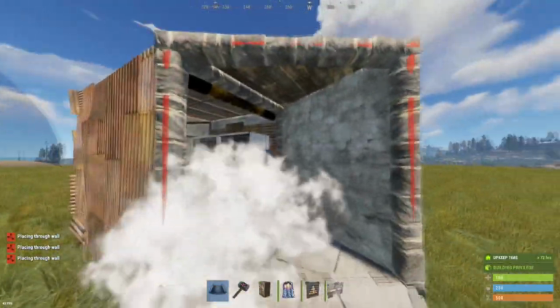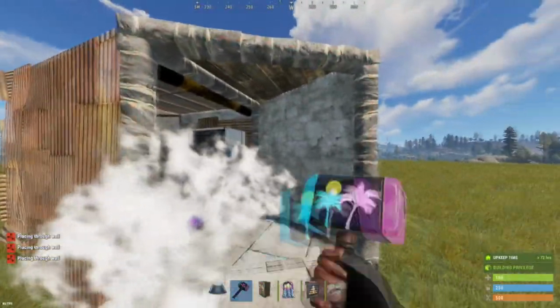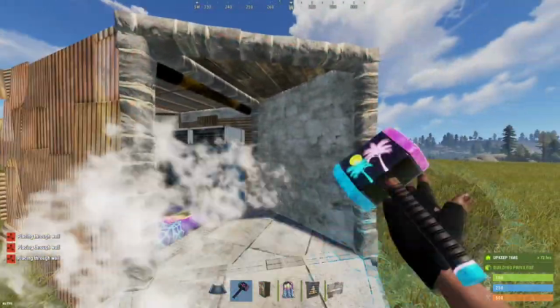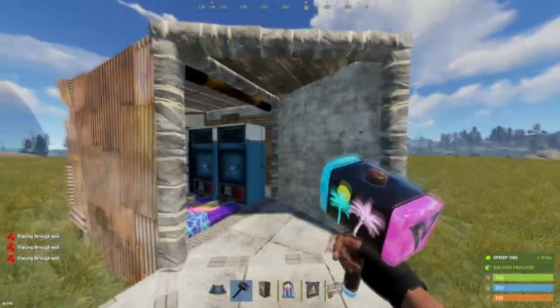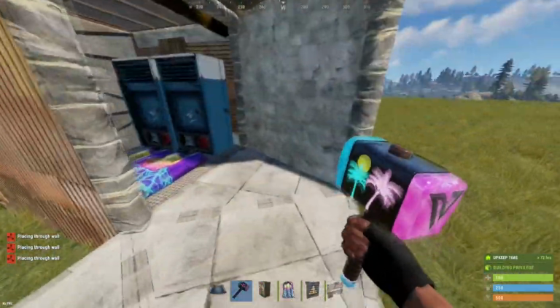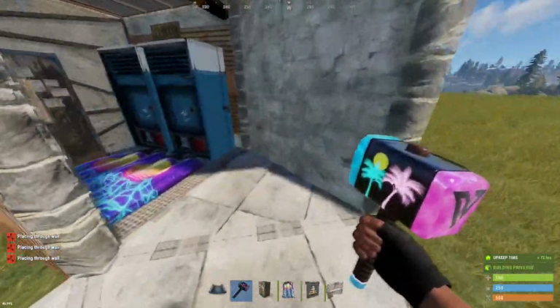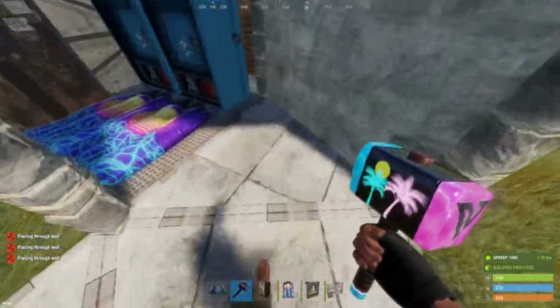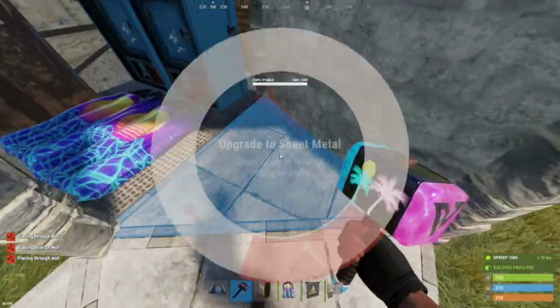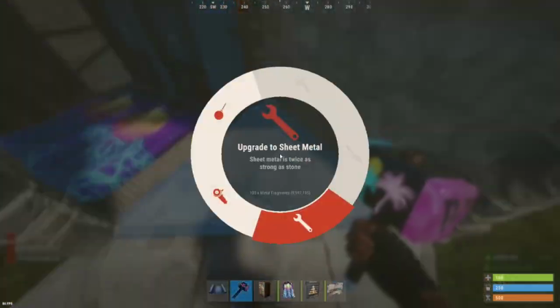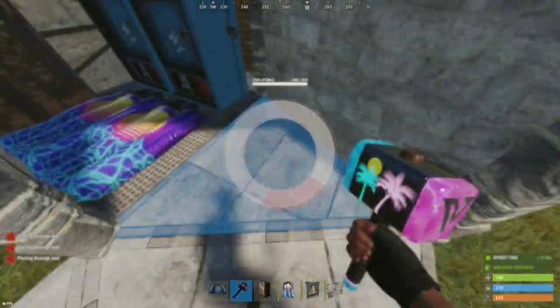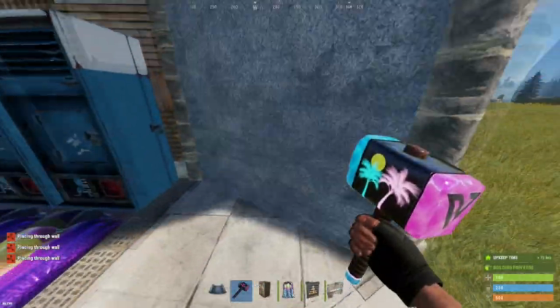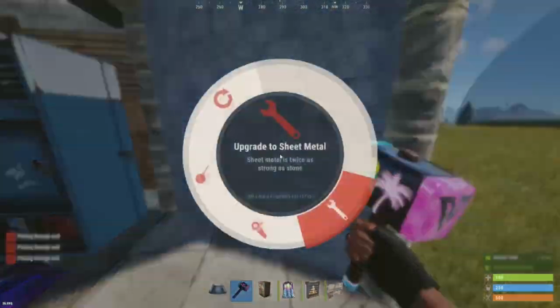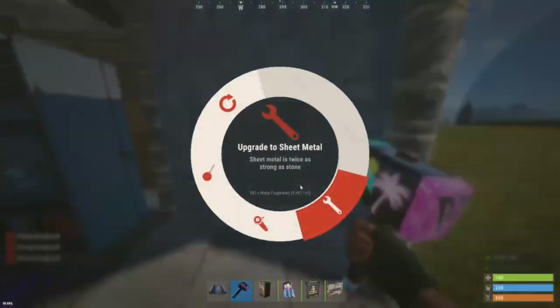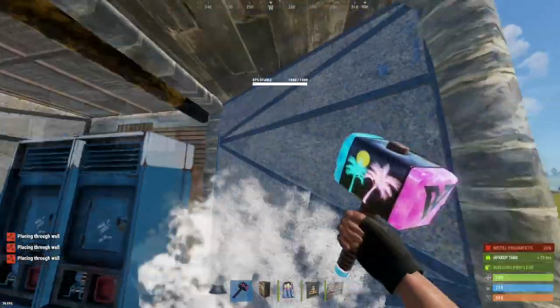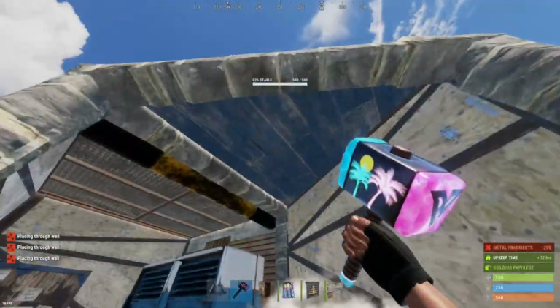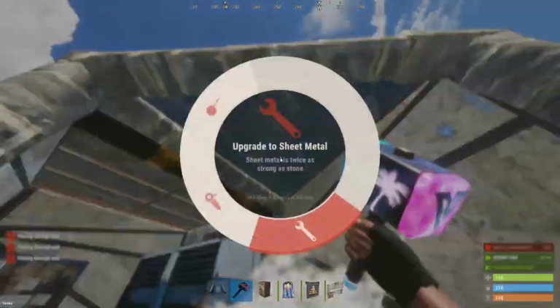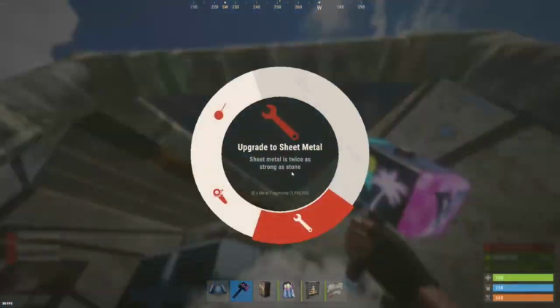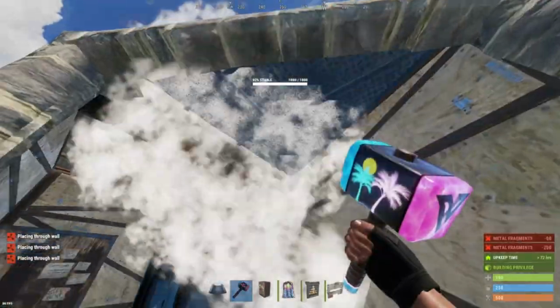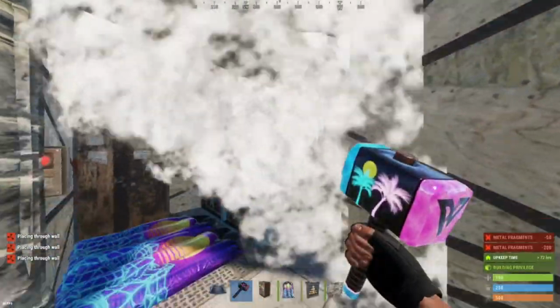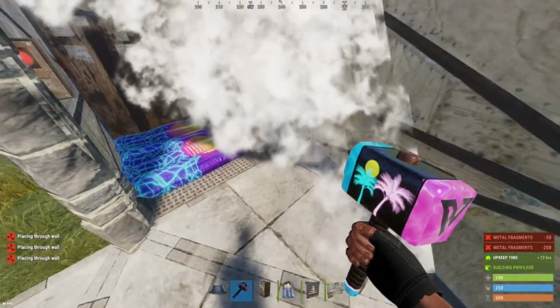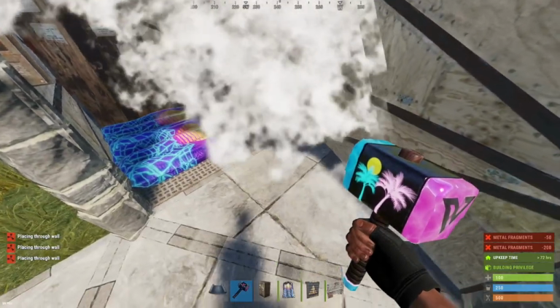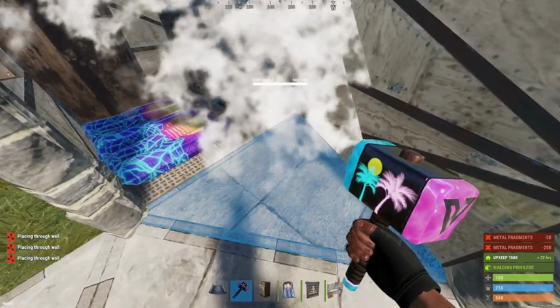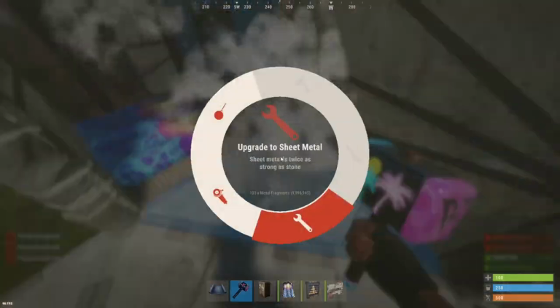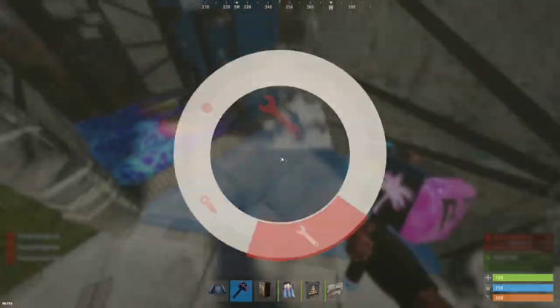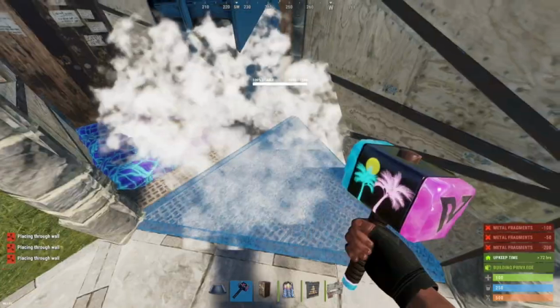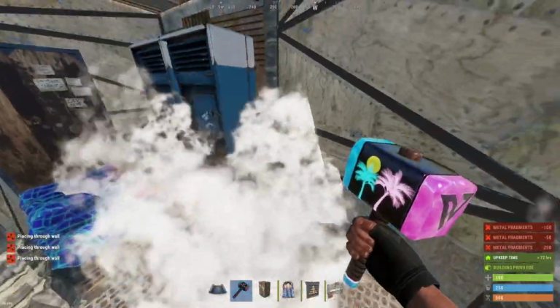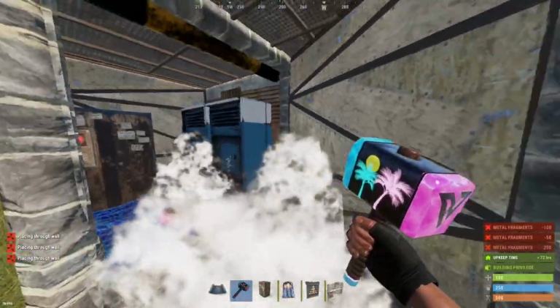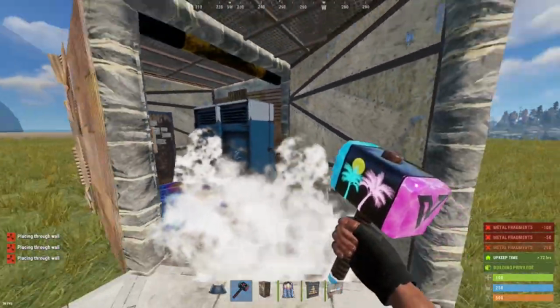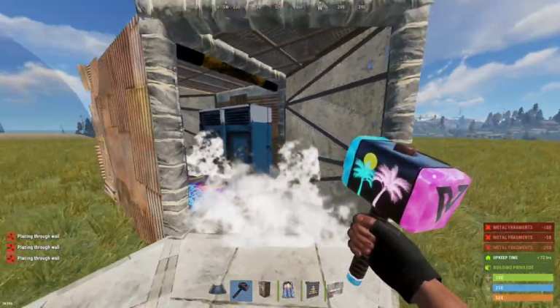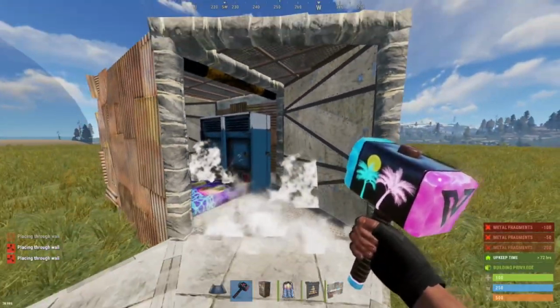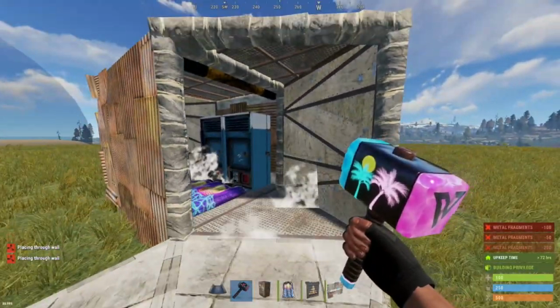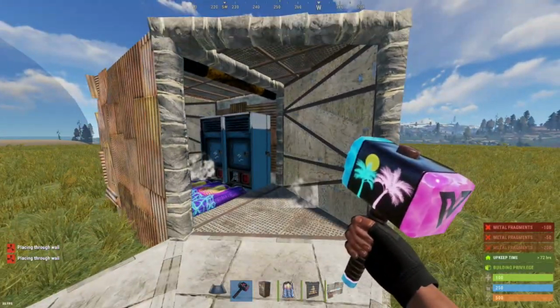You can add another garage door right here. Now you want to upgrade this triangle to sheet metal.